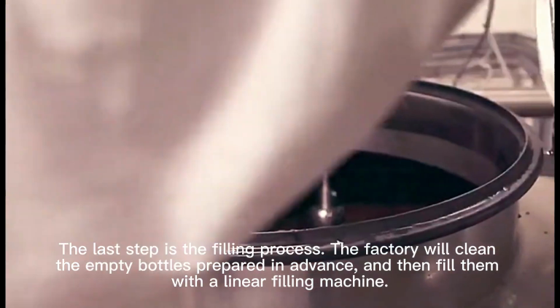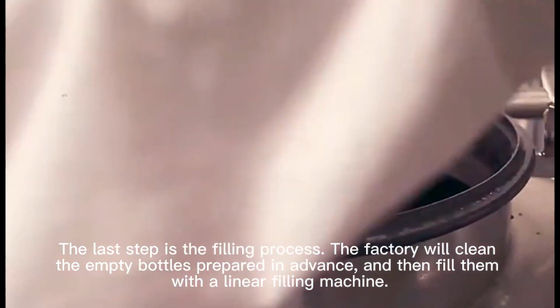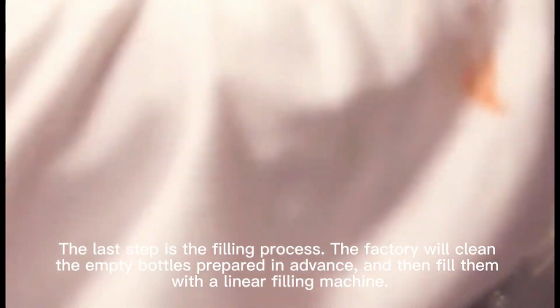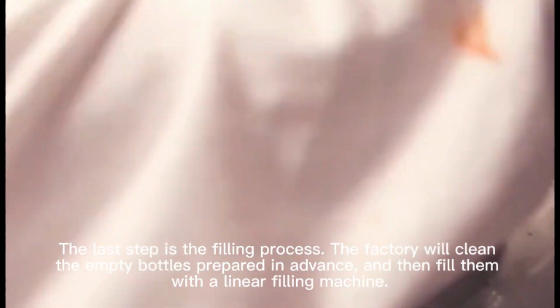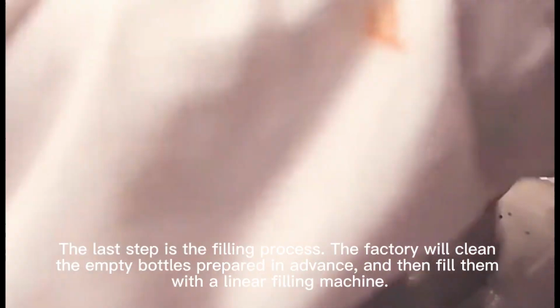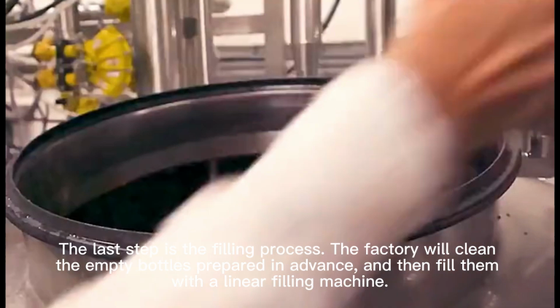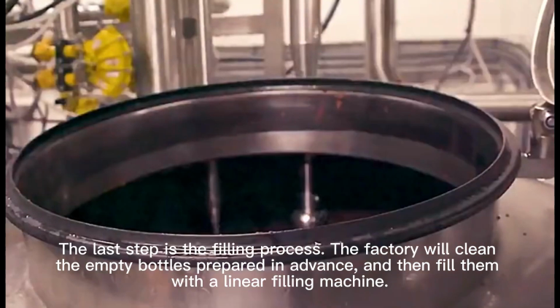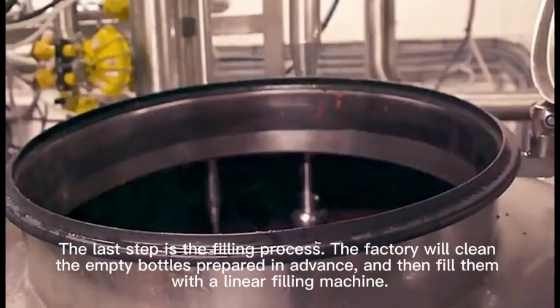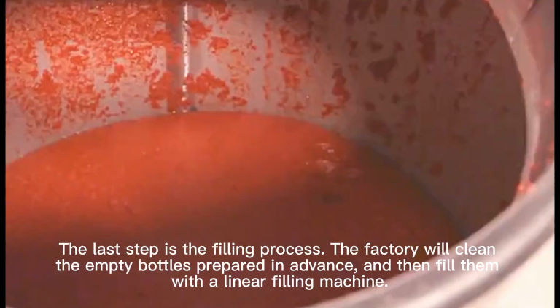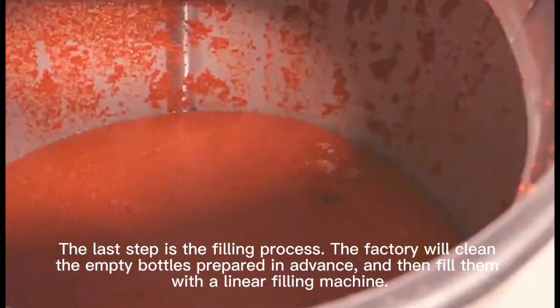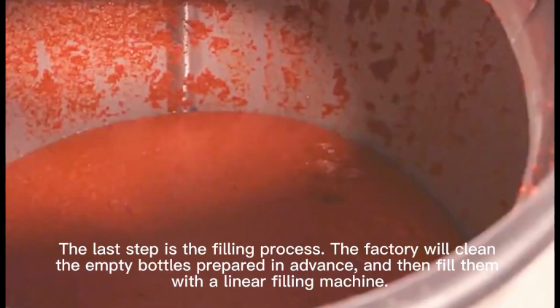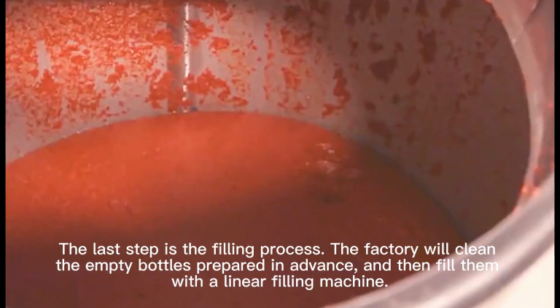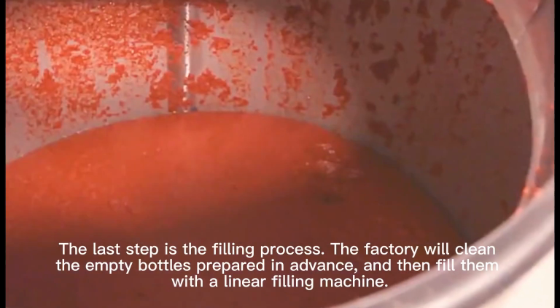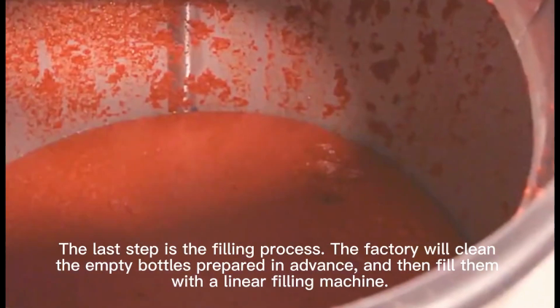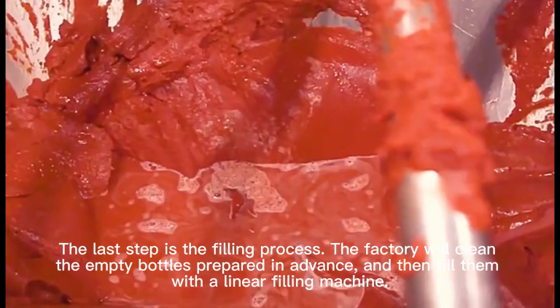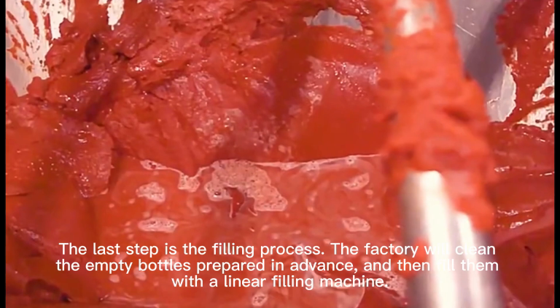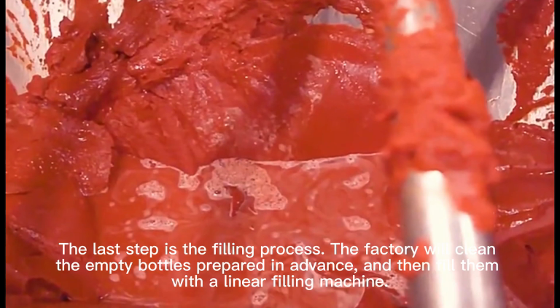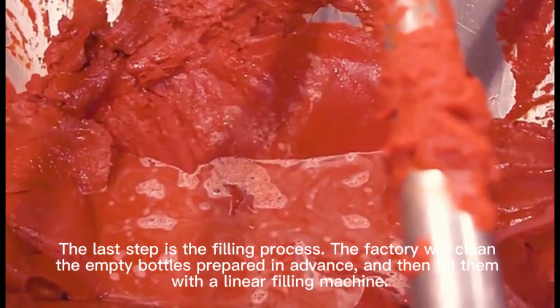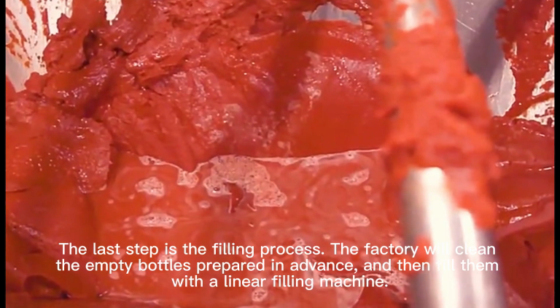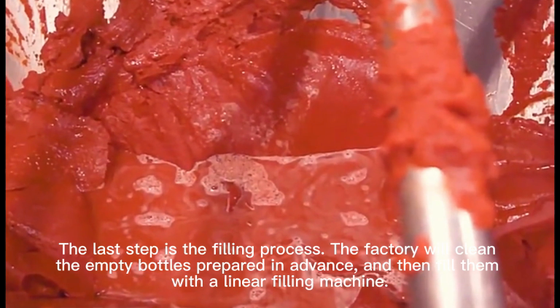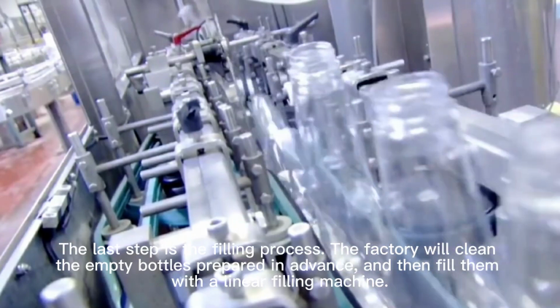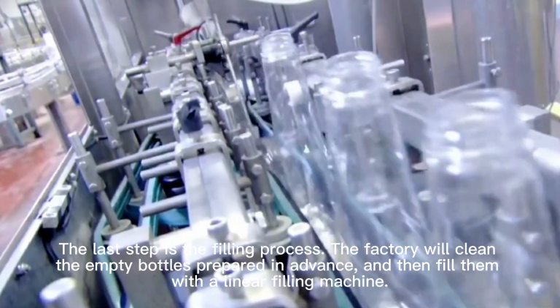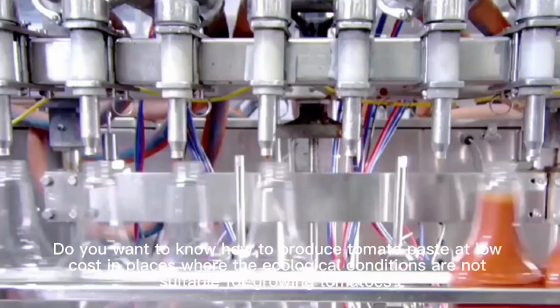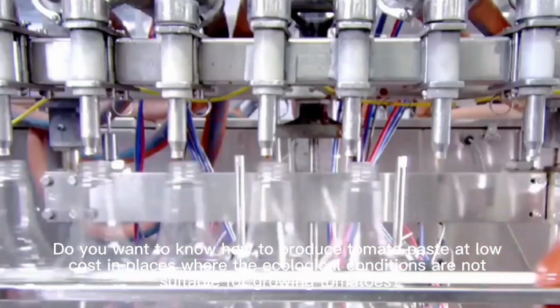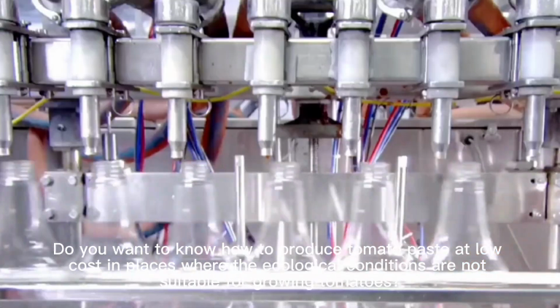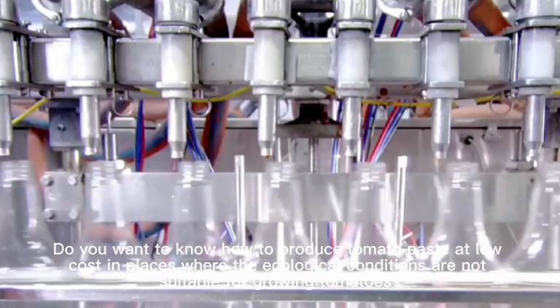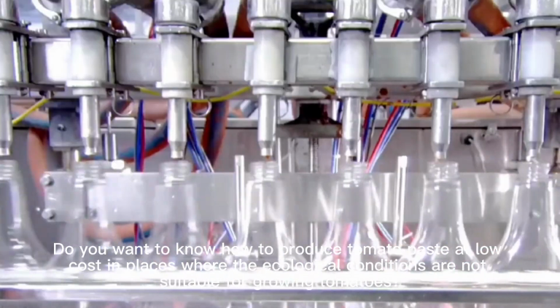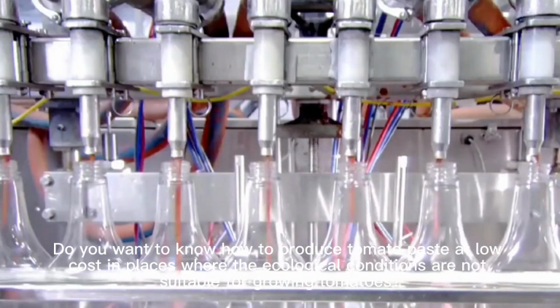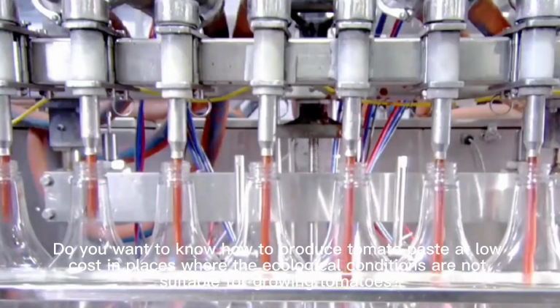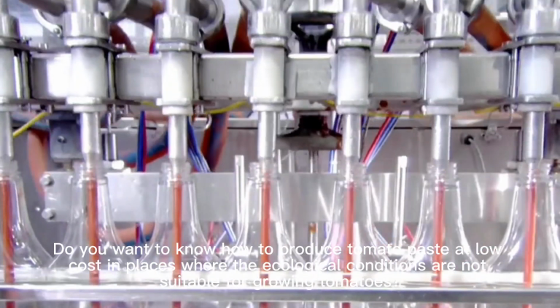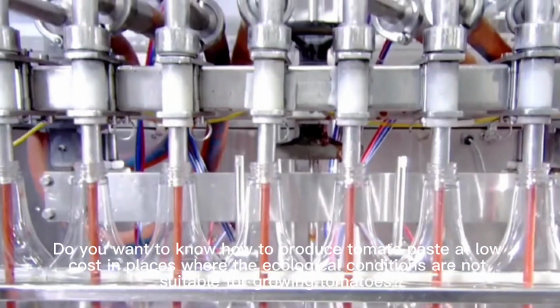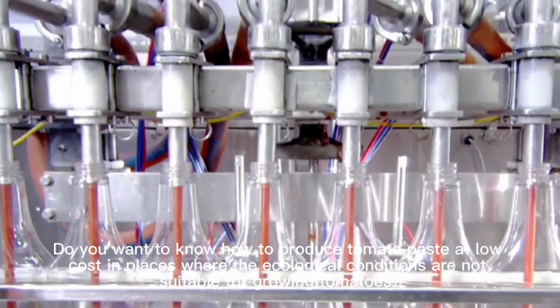The factory will clean the empty bottles prepared in advance and then fill them with a linear filling machine.